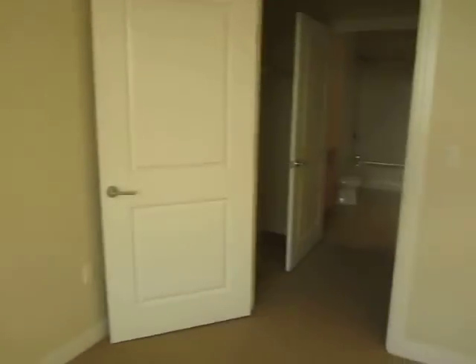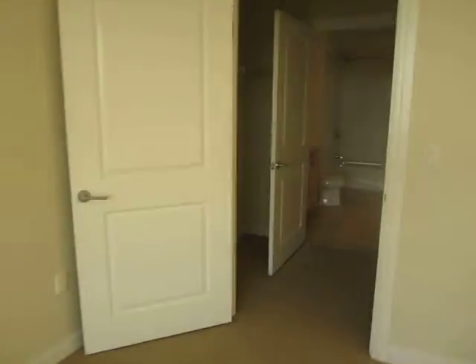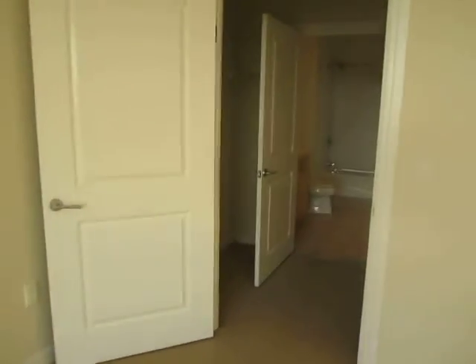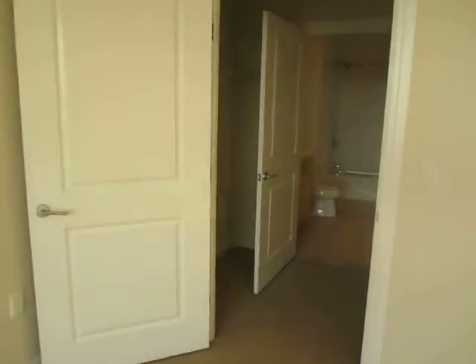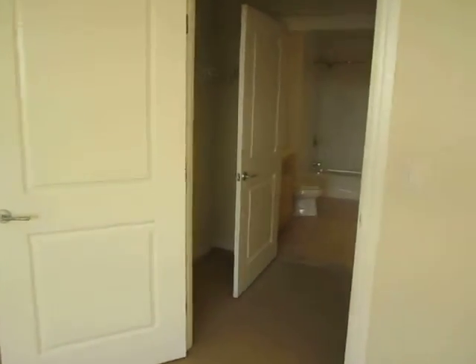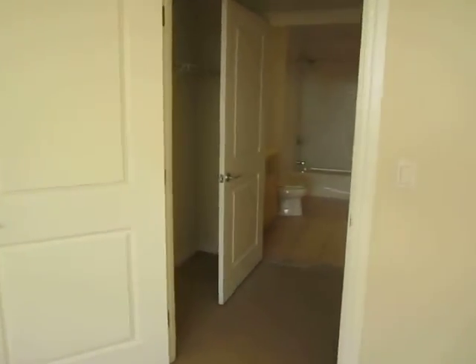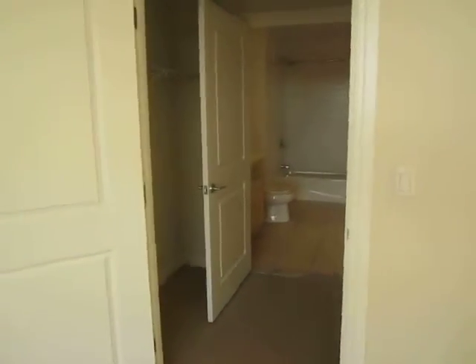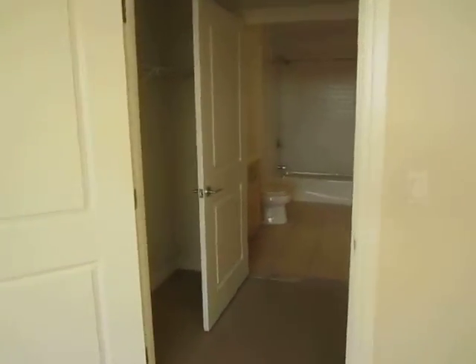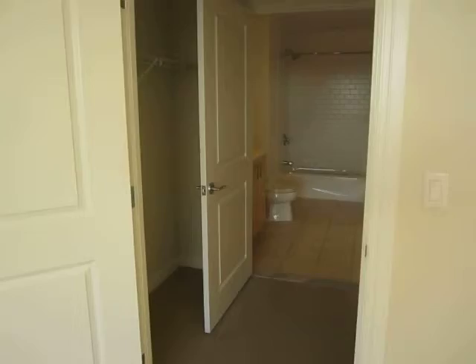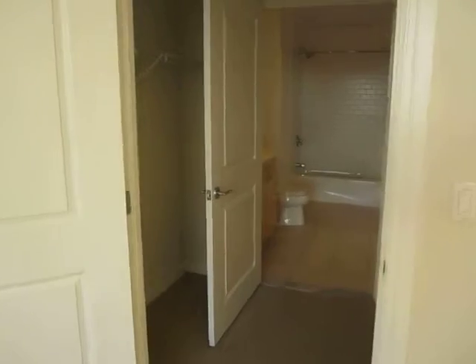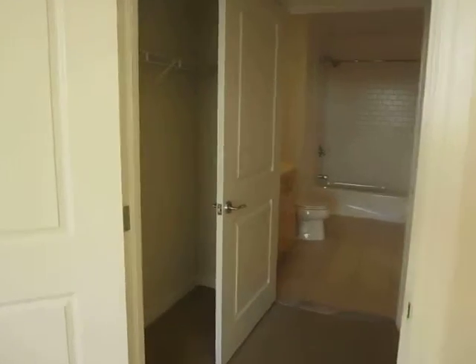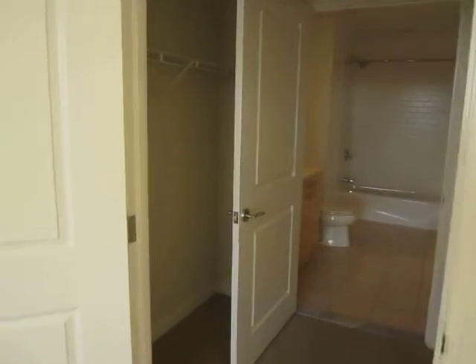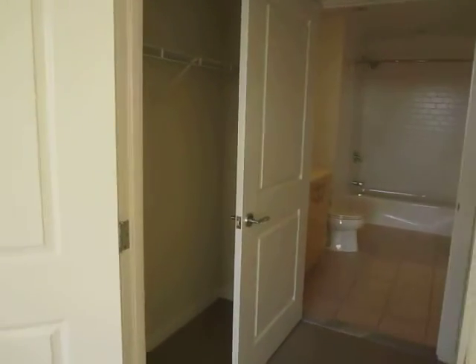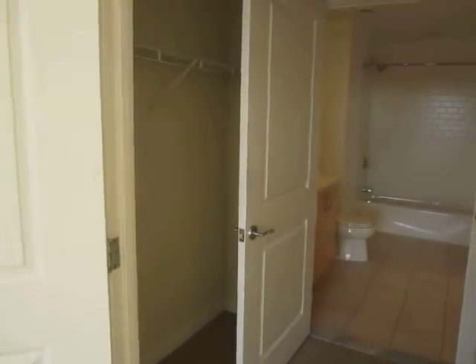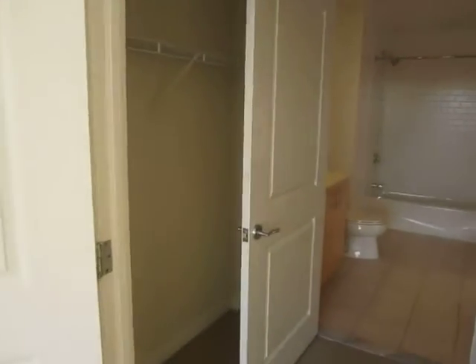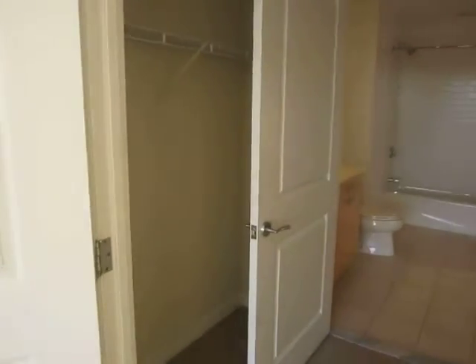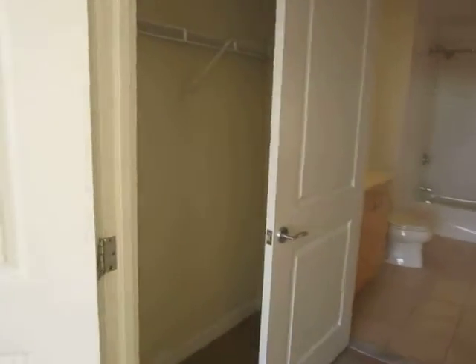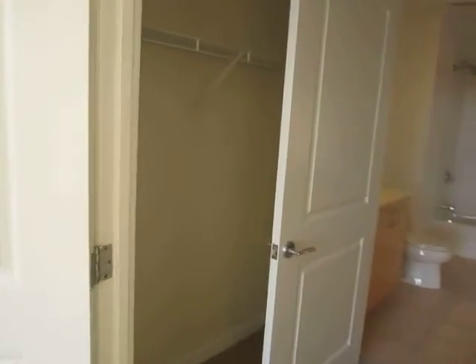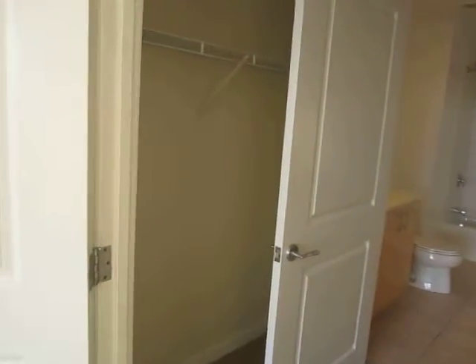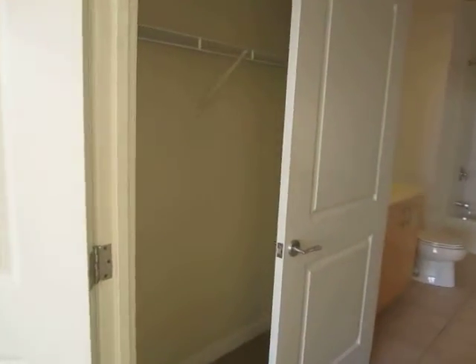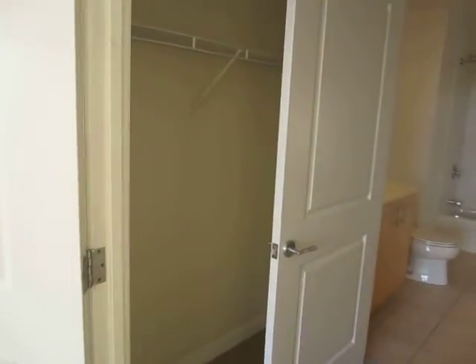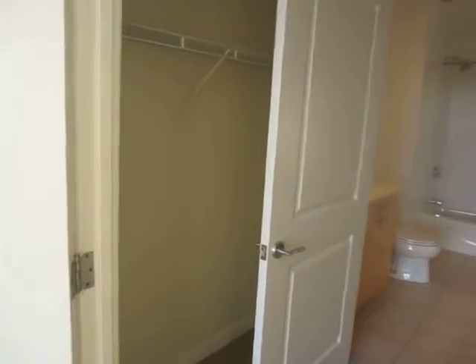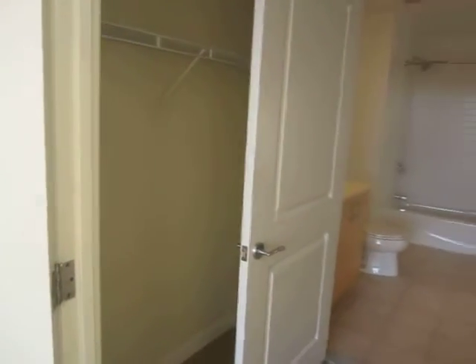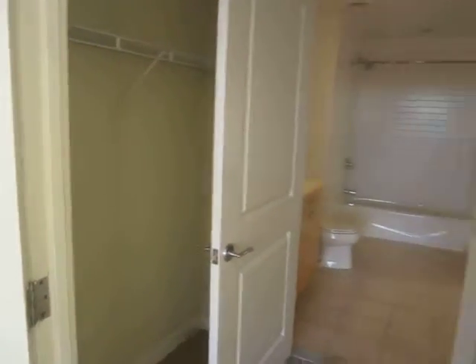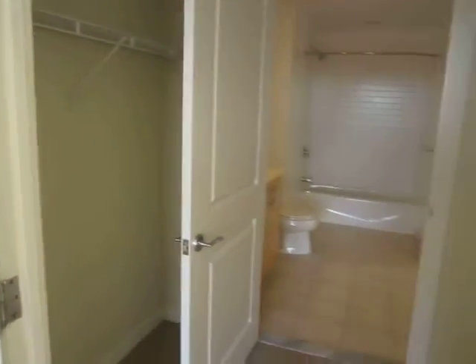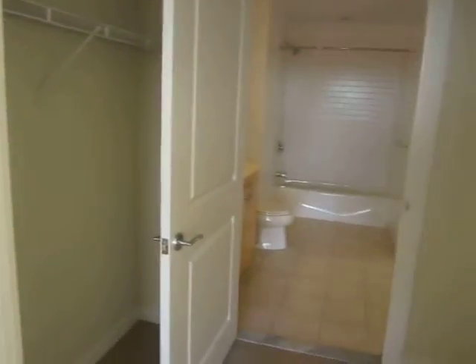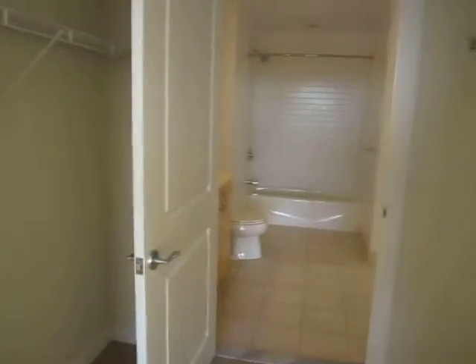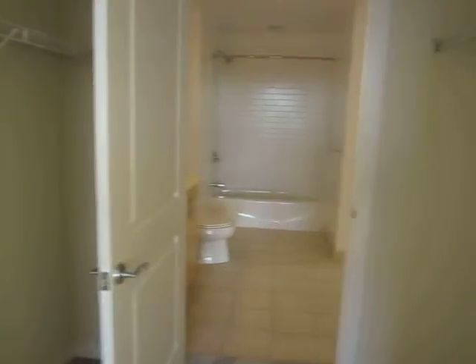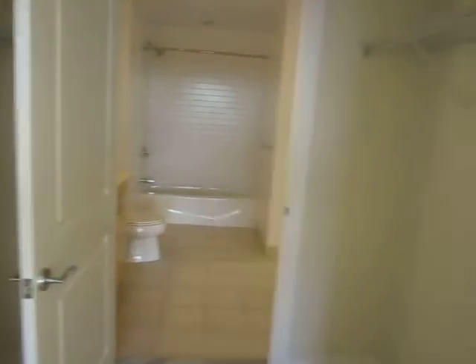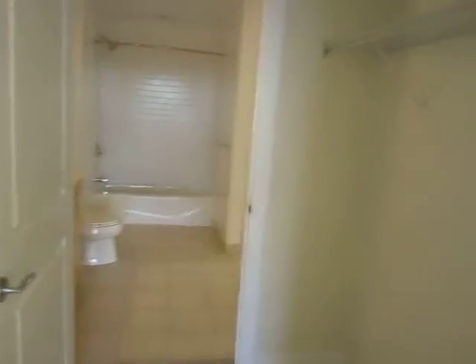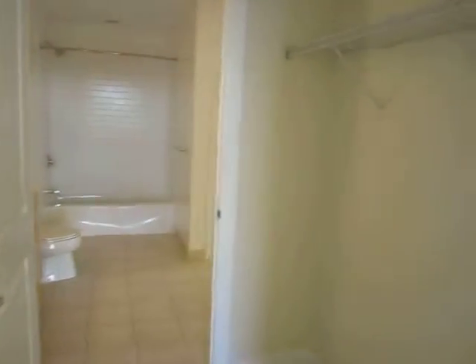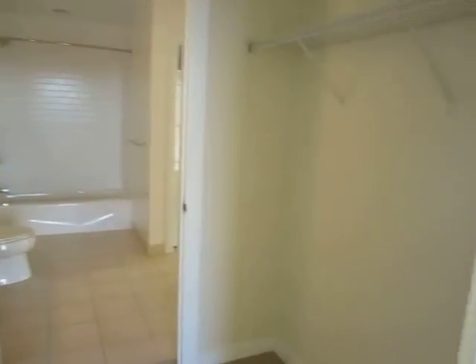And here we have the very large walk-in closet with shelves on both sides.